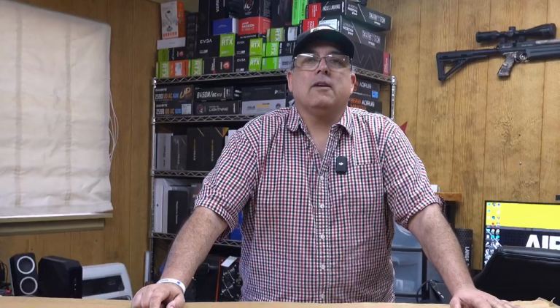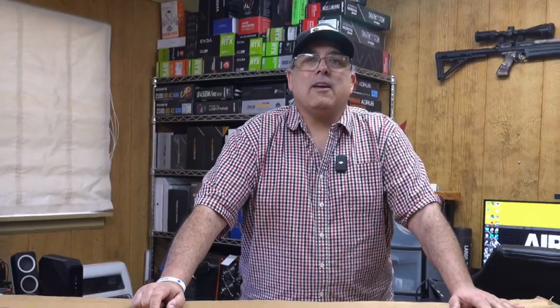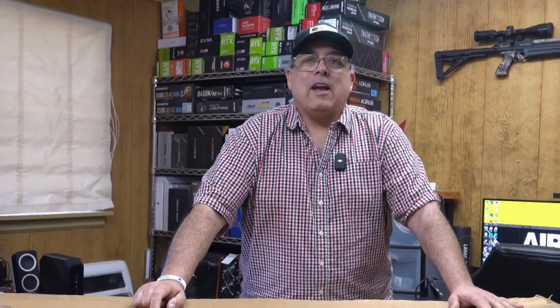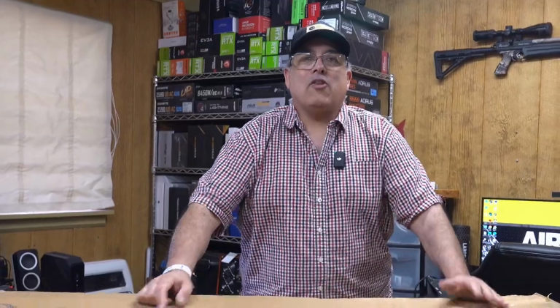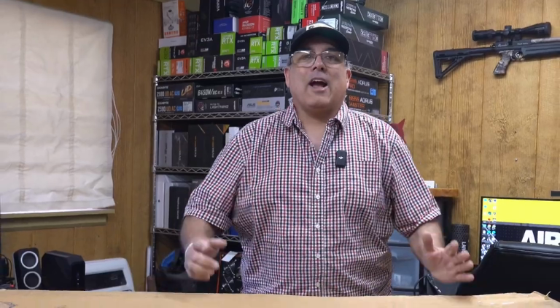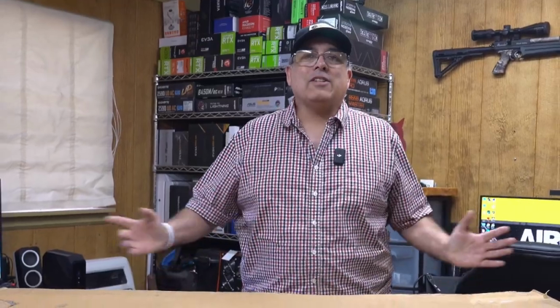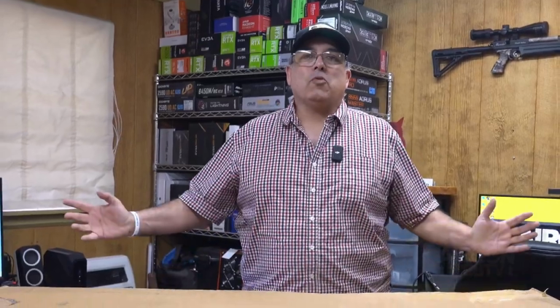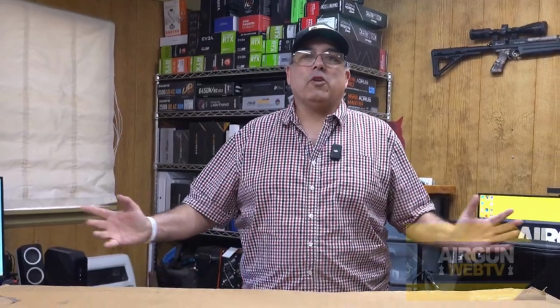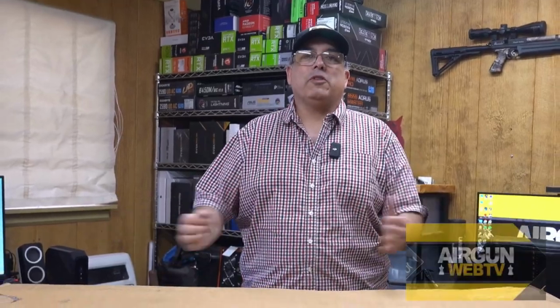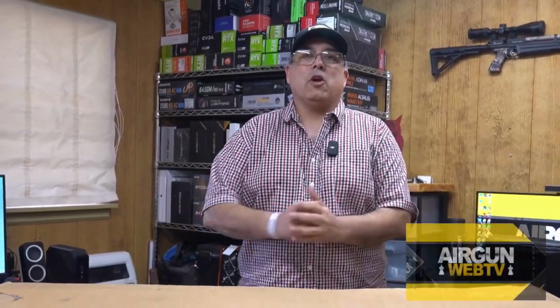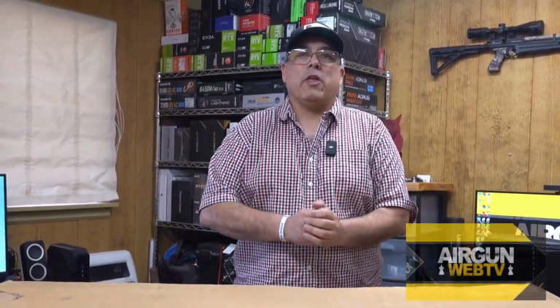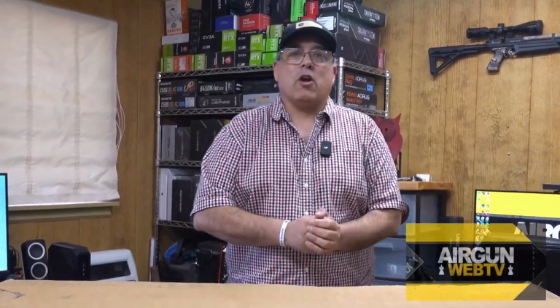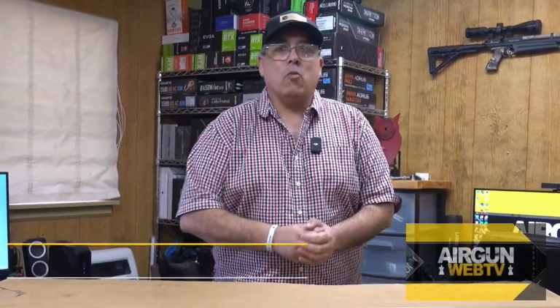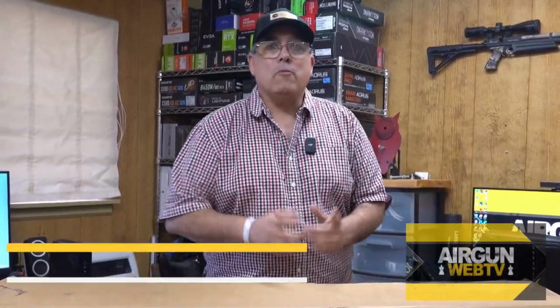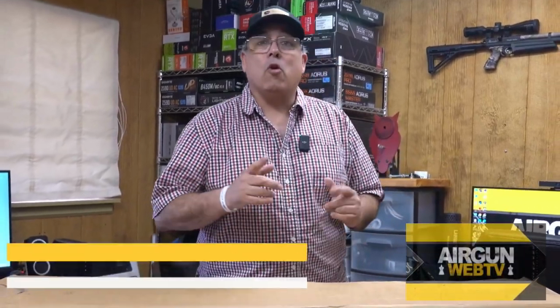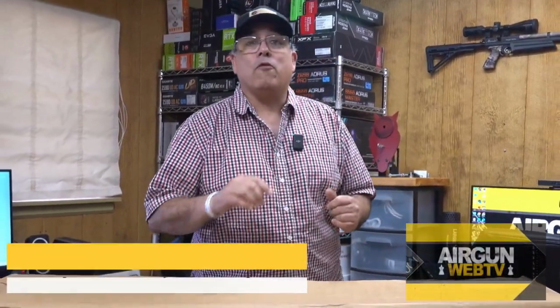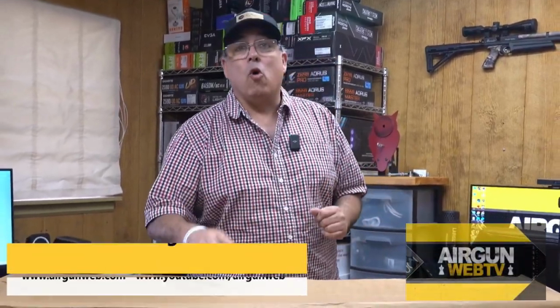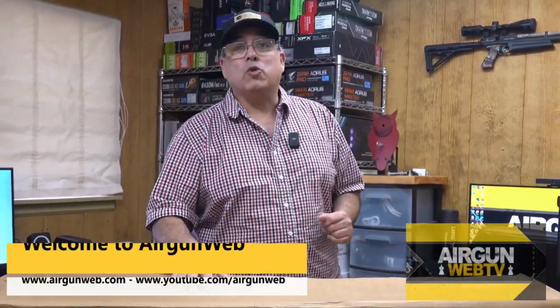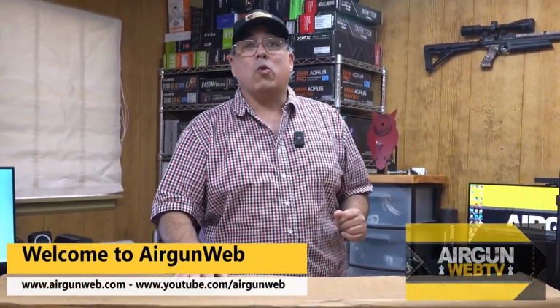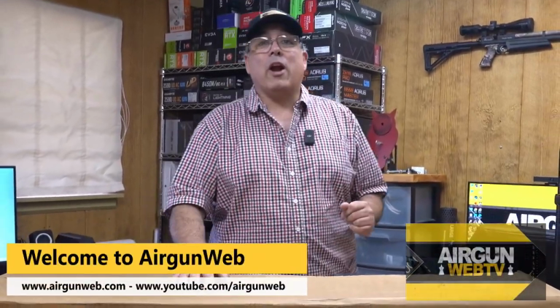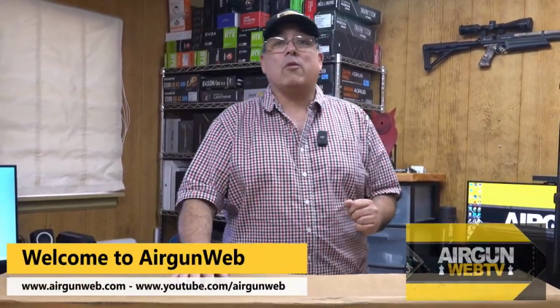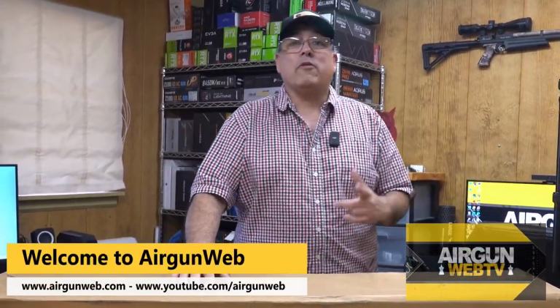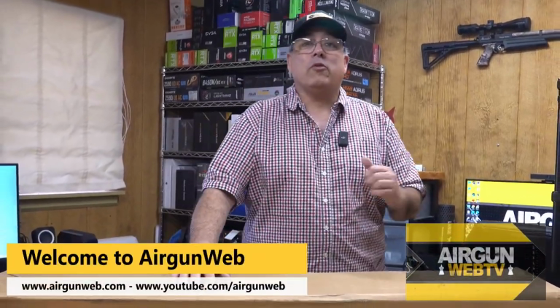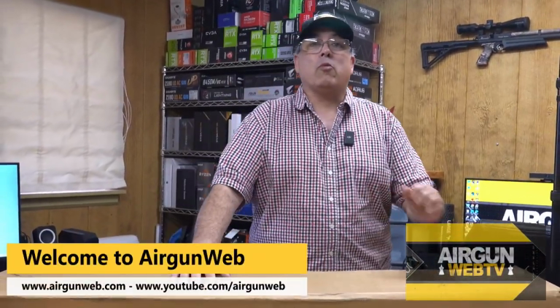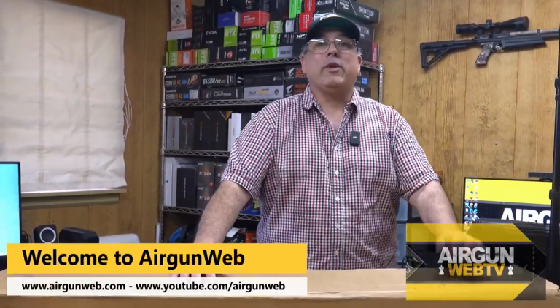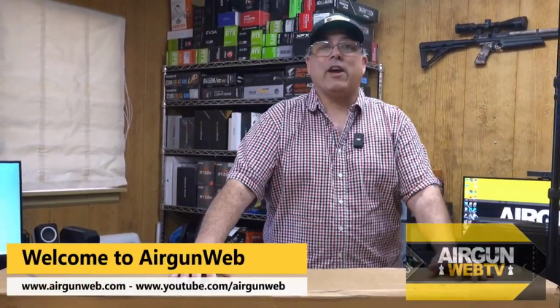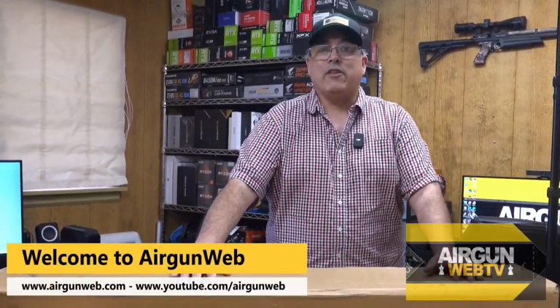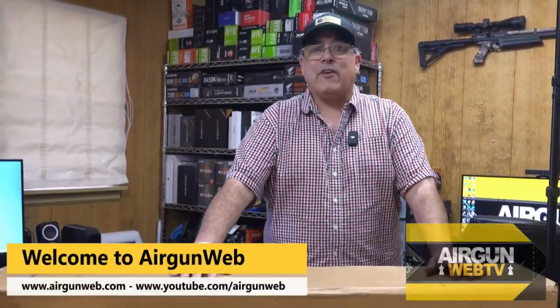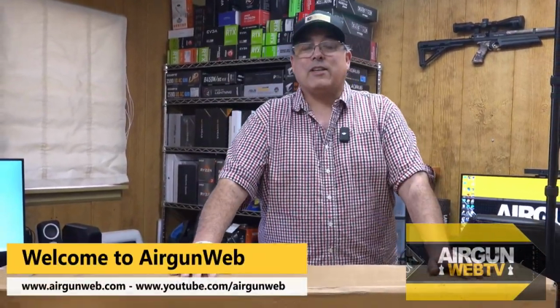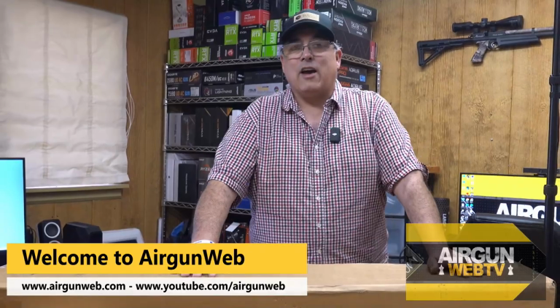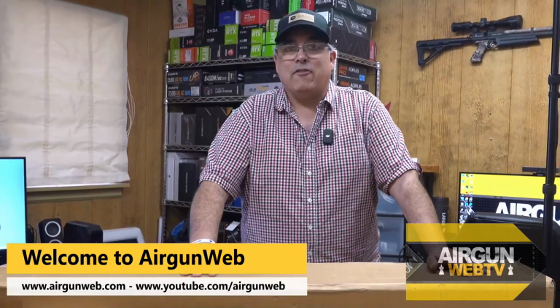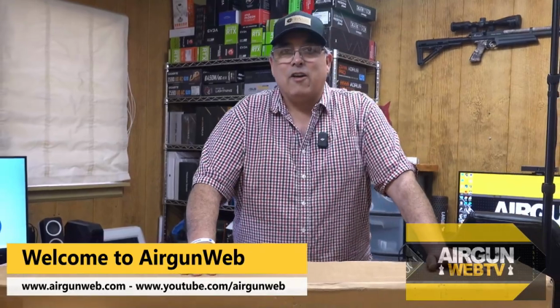Hey there guys, it's Rick Cucy here with Airgun Web, your home for old-school airgun reviews and where we tell you the facts, not fluff.